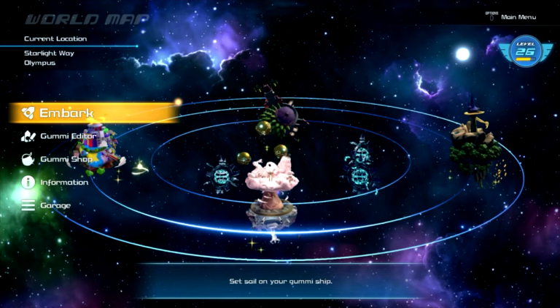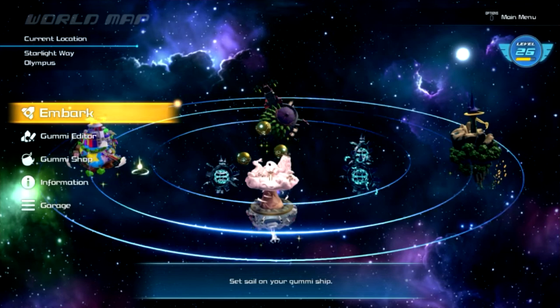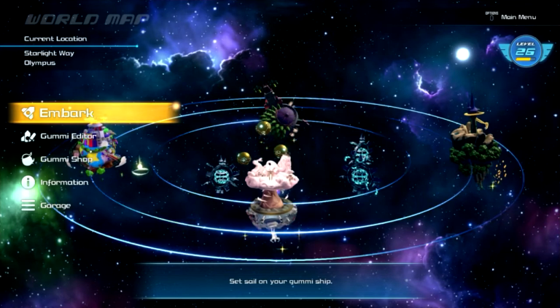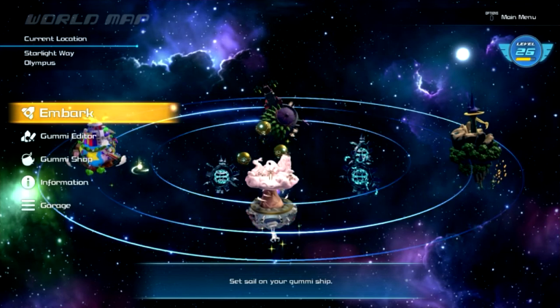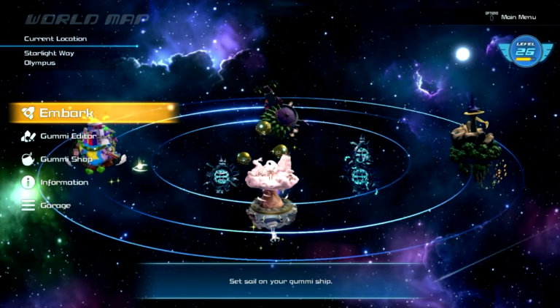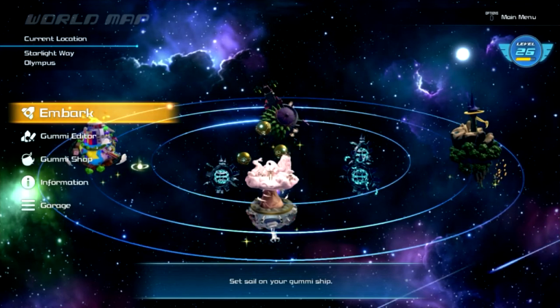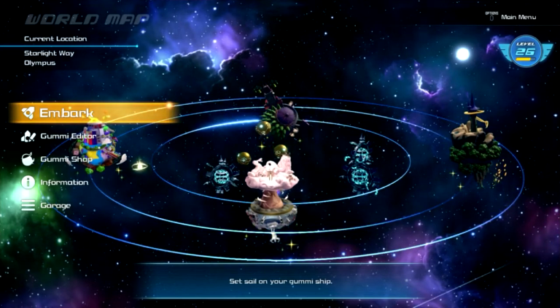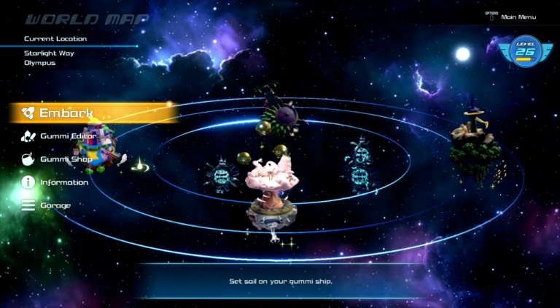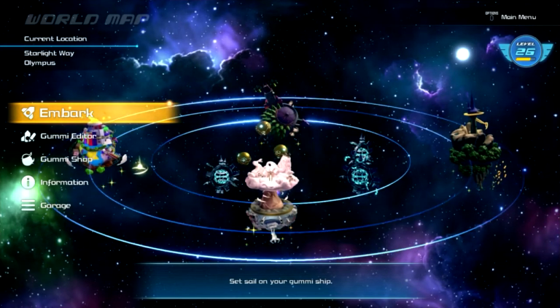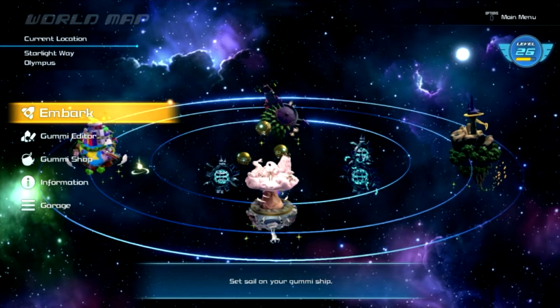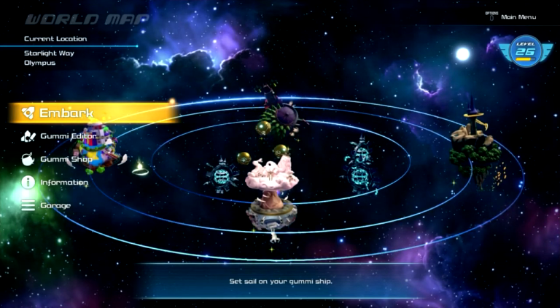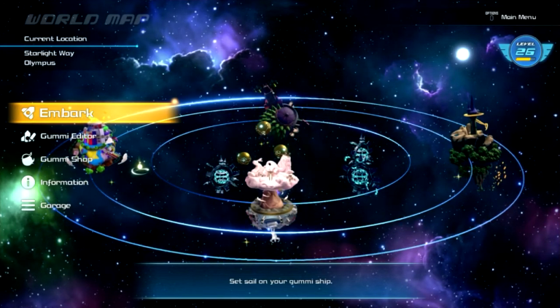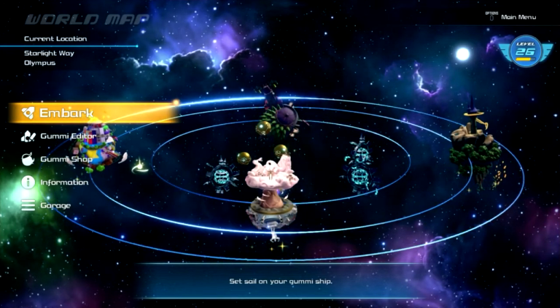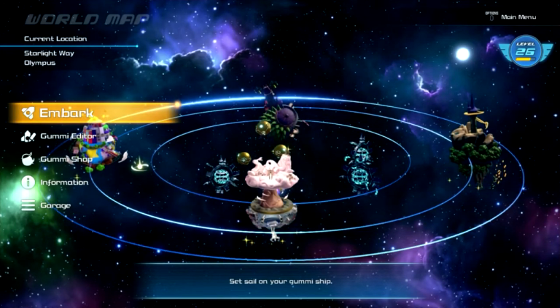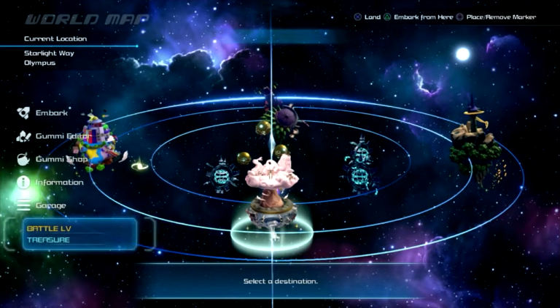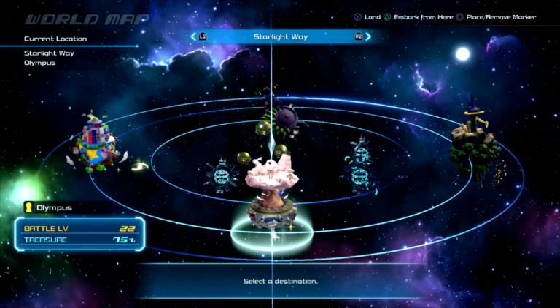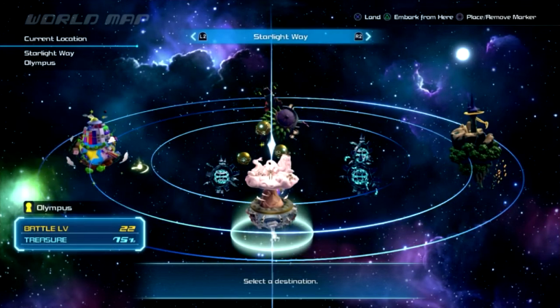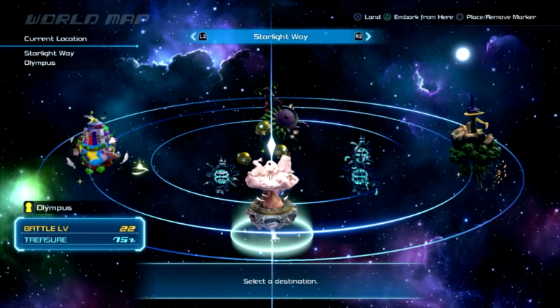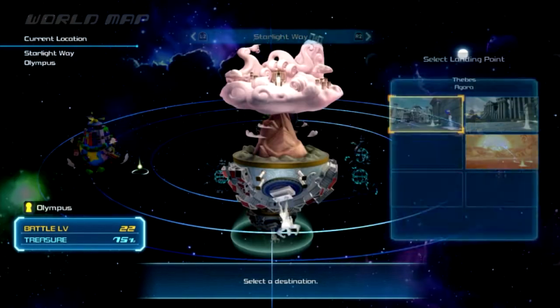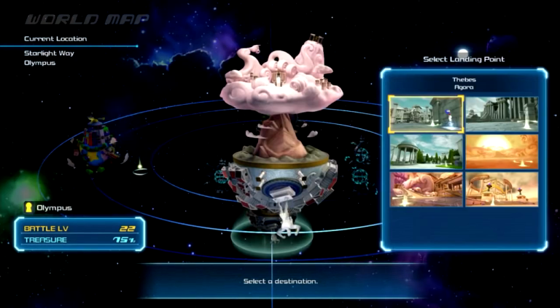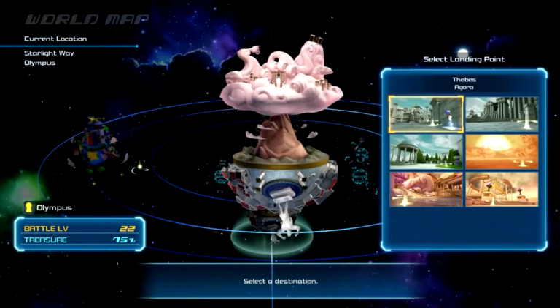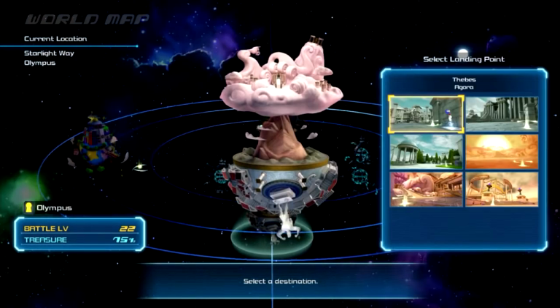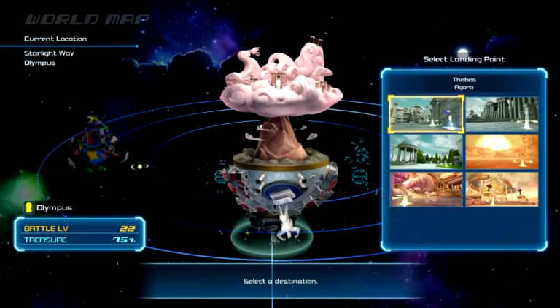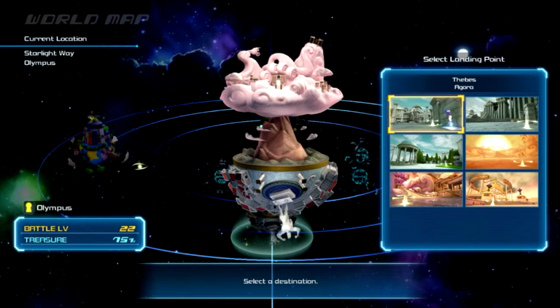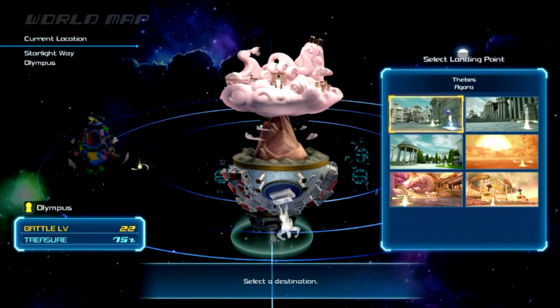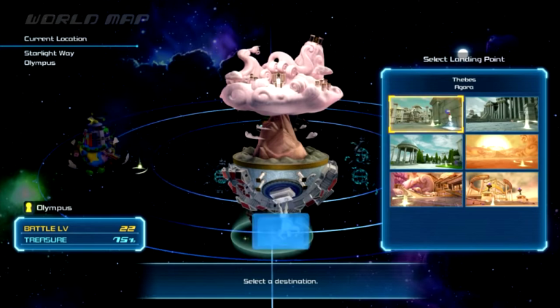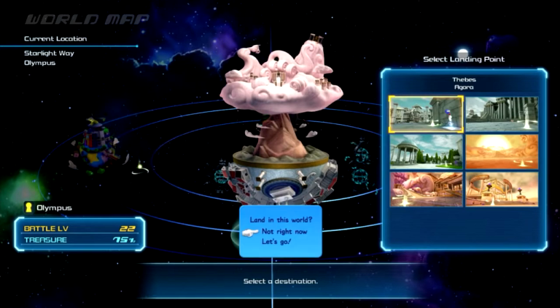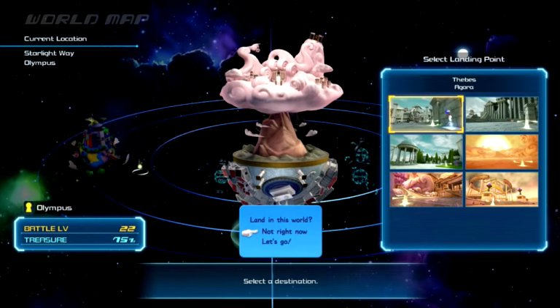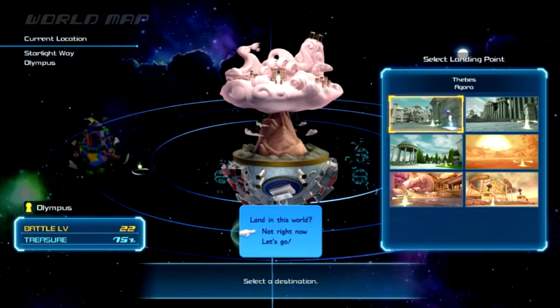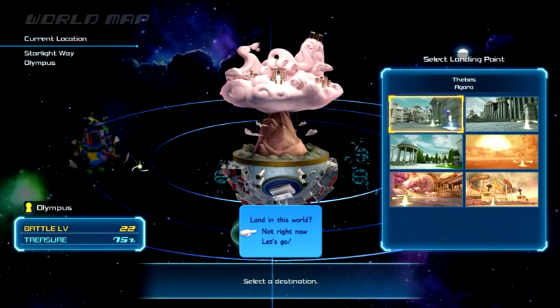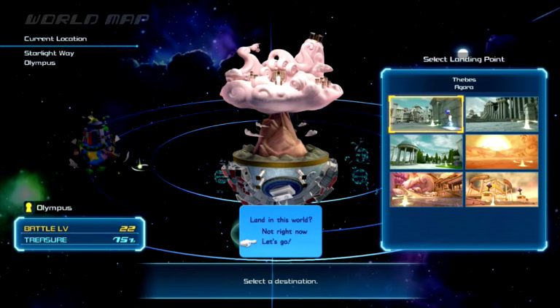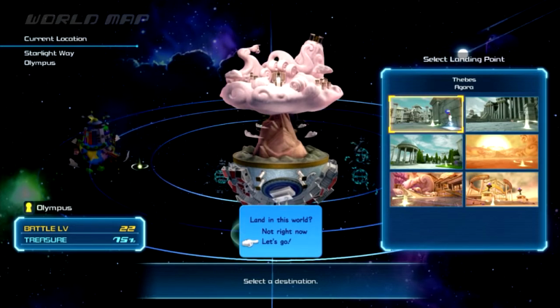Hello everybody to the Kingdom Hearts 3 Lucky Emblem Guide. We're going to be taking a look at the Olympus world and all of its locations.